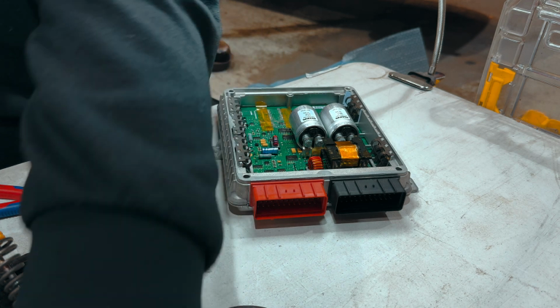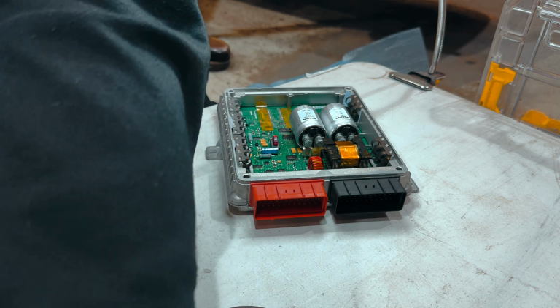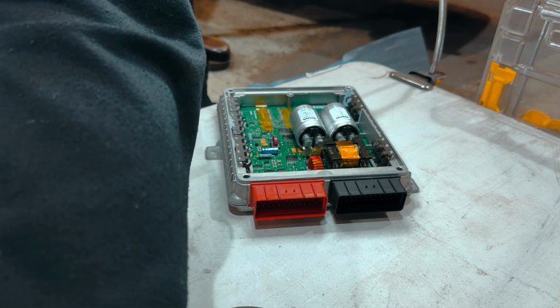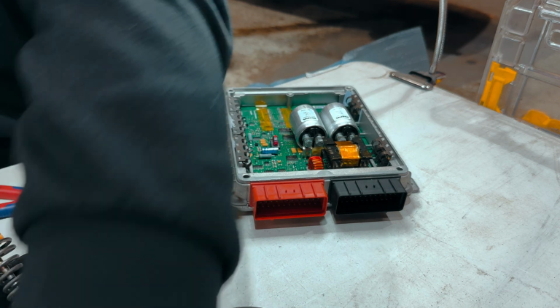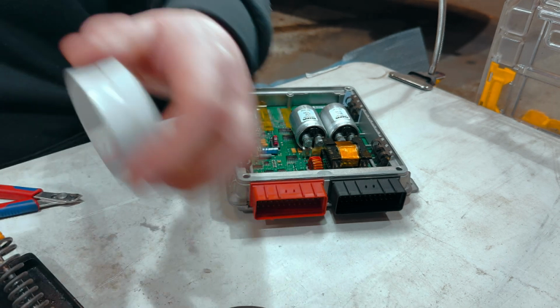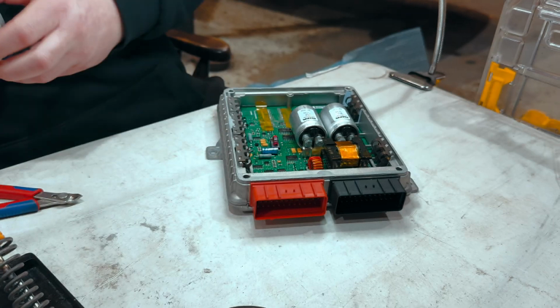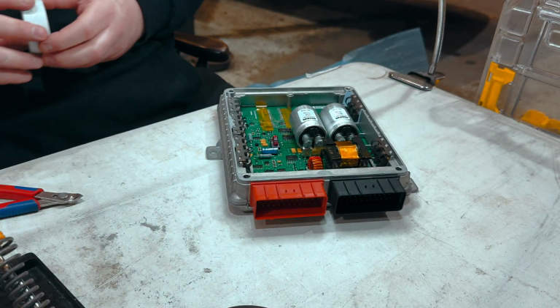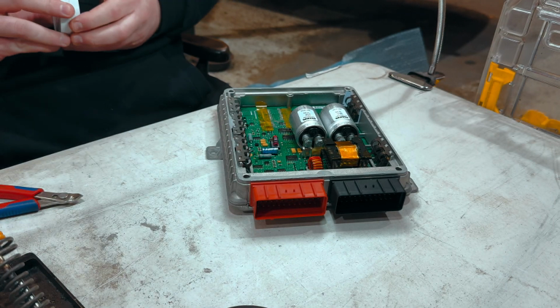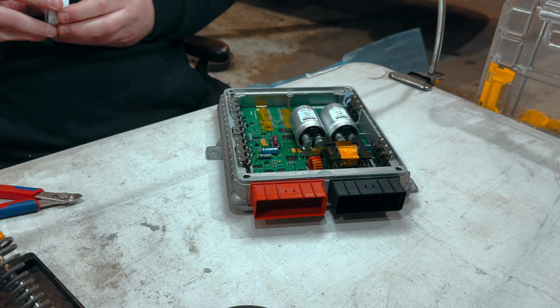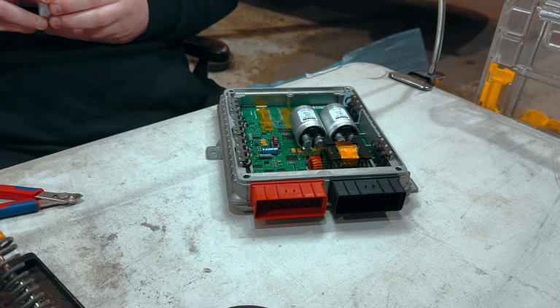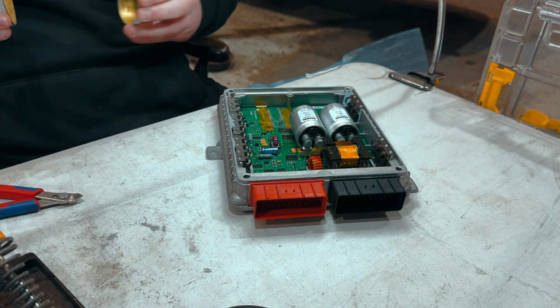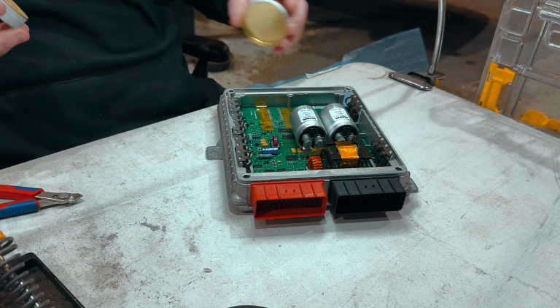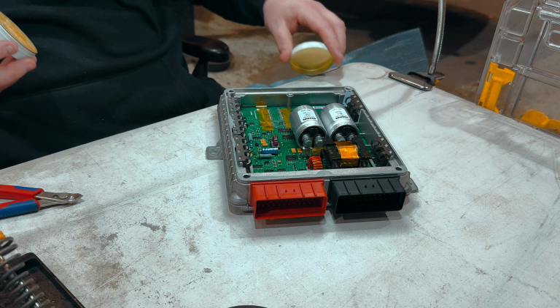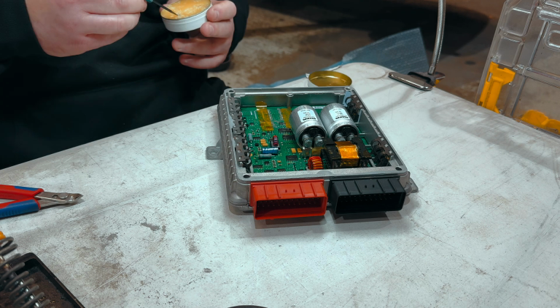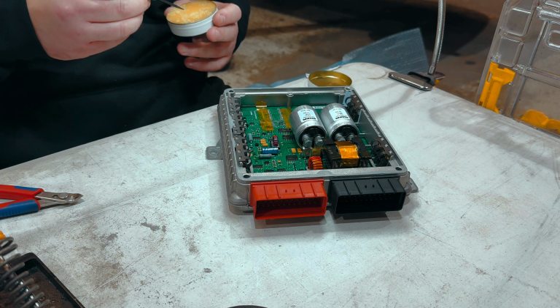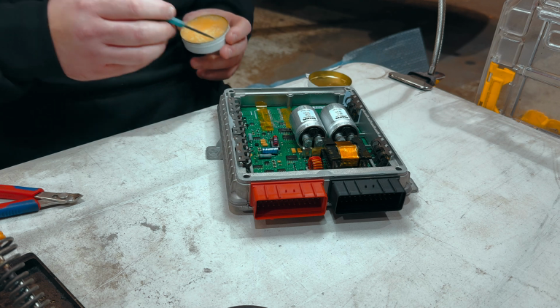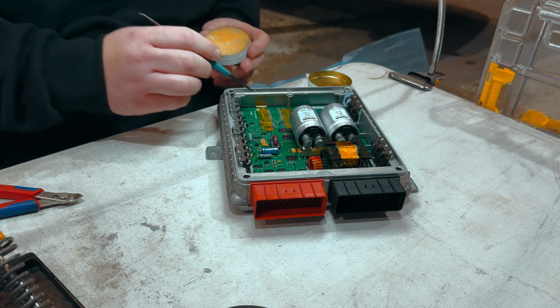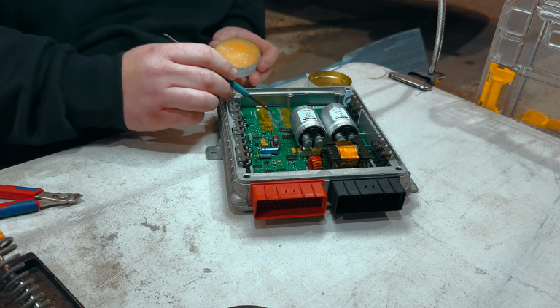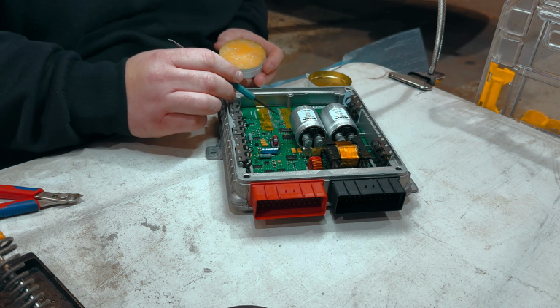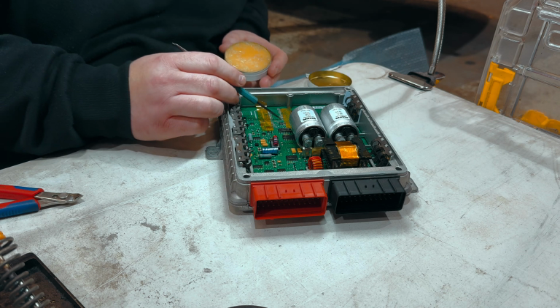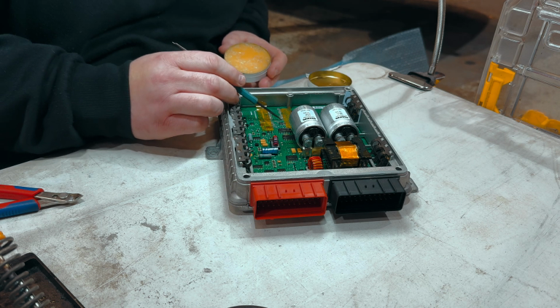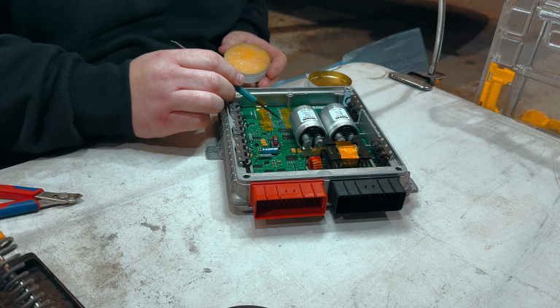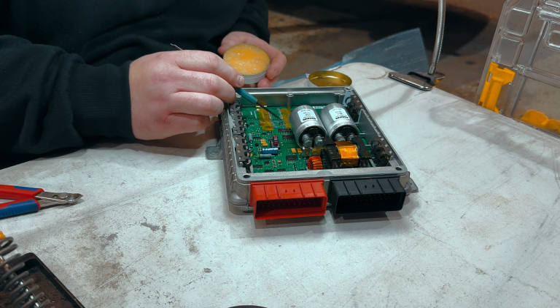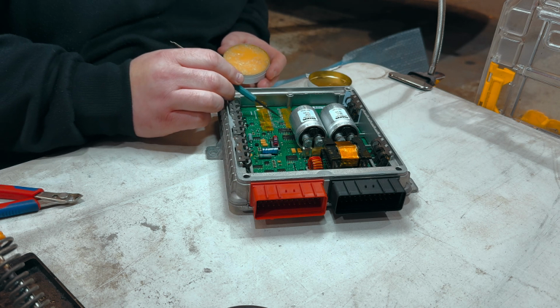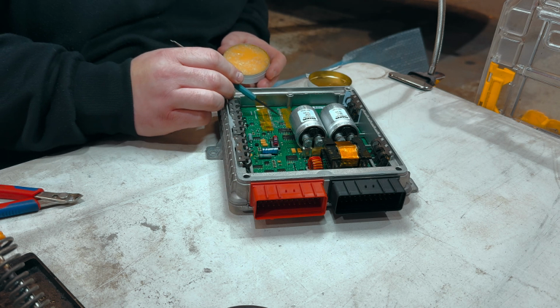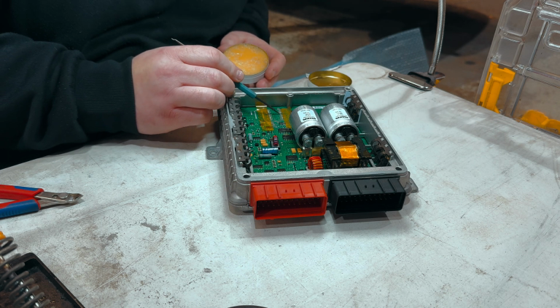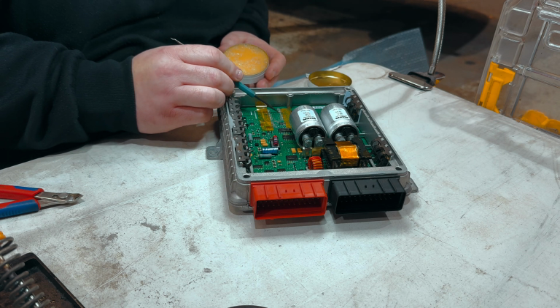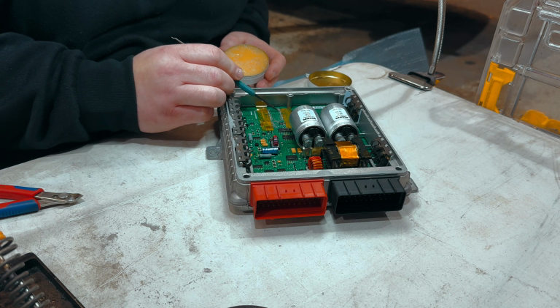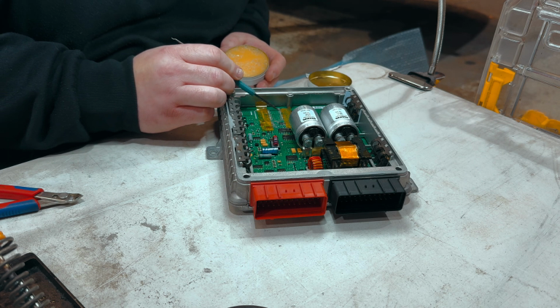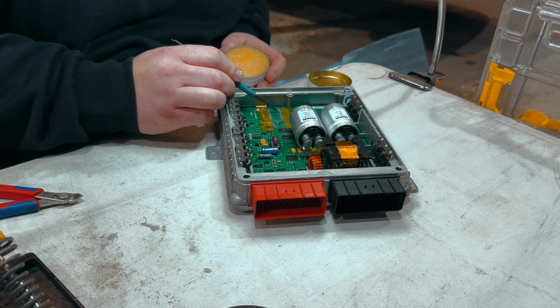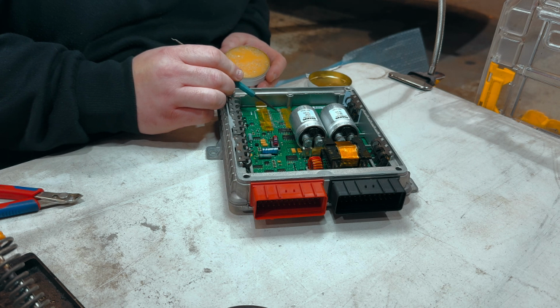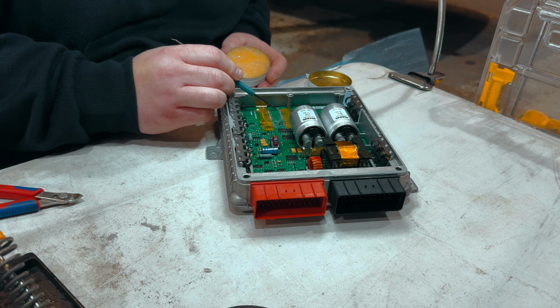We just put a little bit of flux down, just to enable the solder to flow a bit better, so we apply some heat.